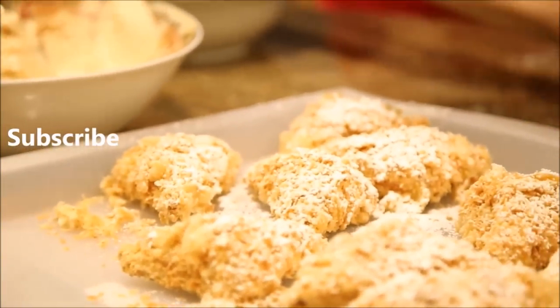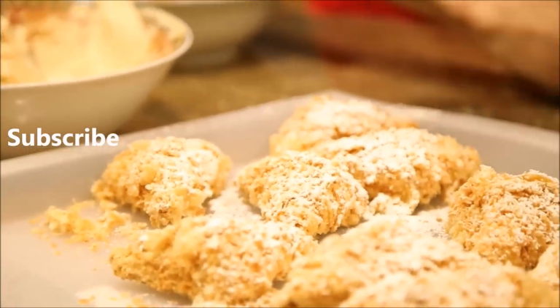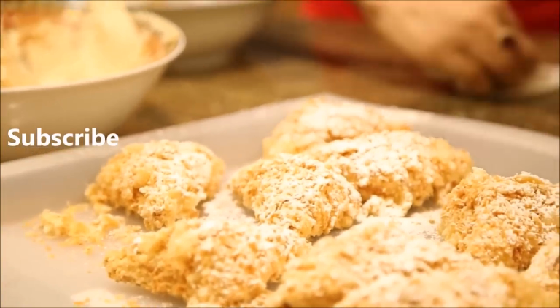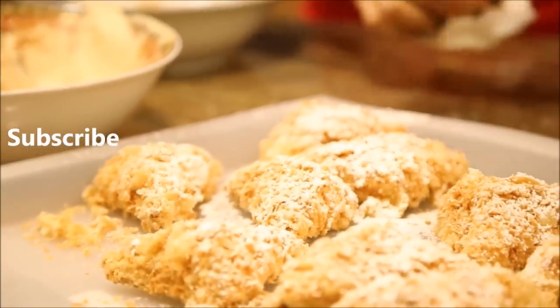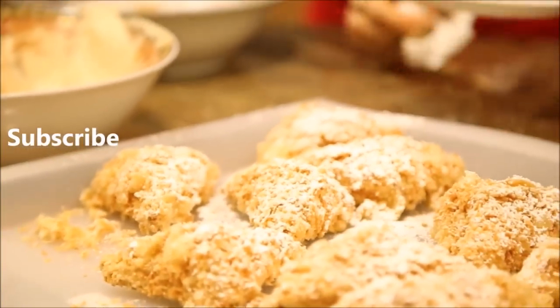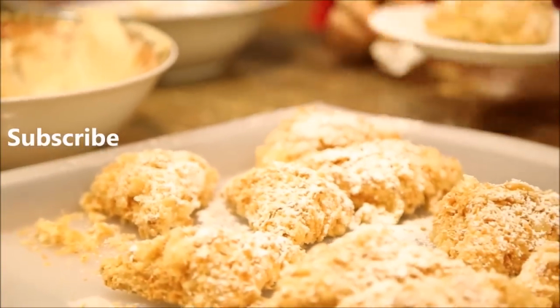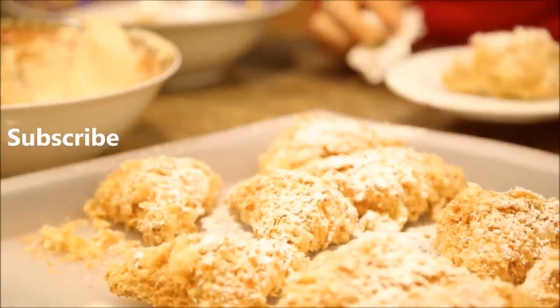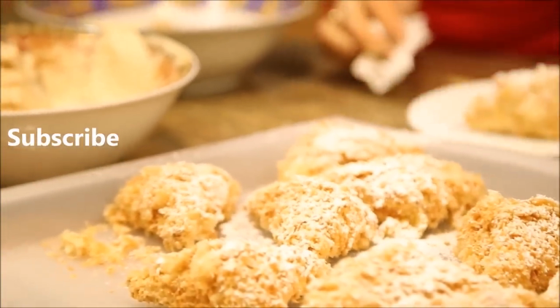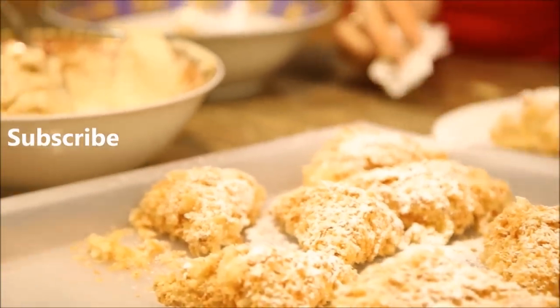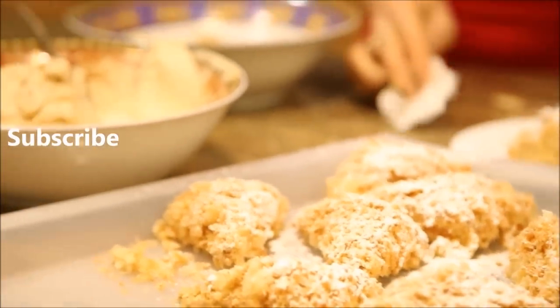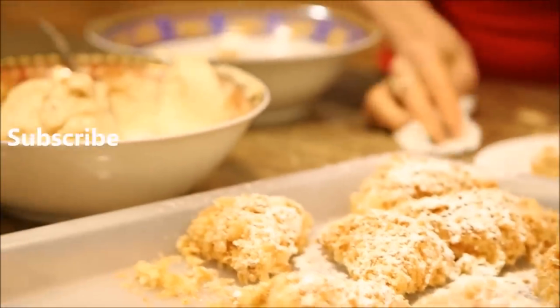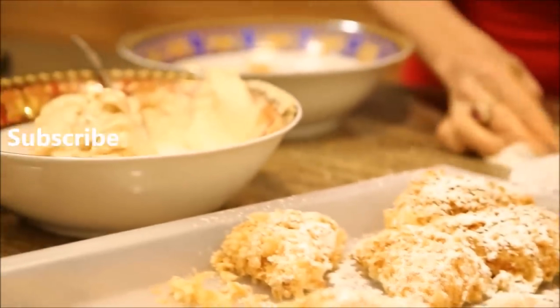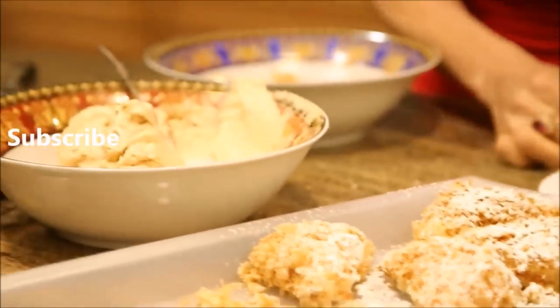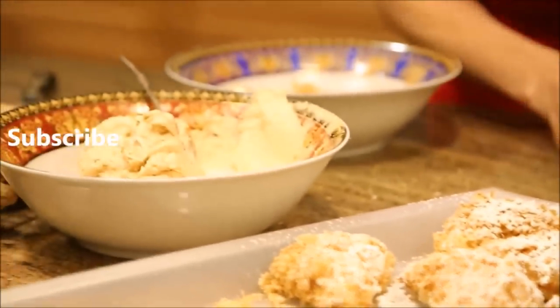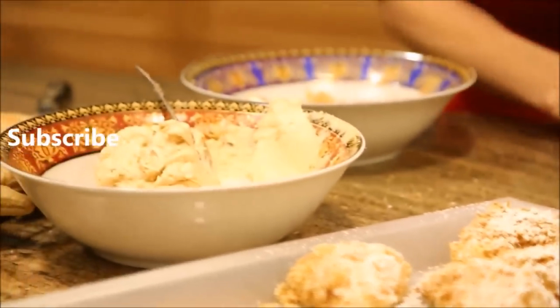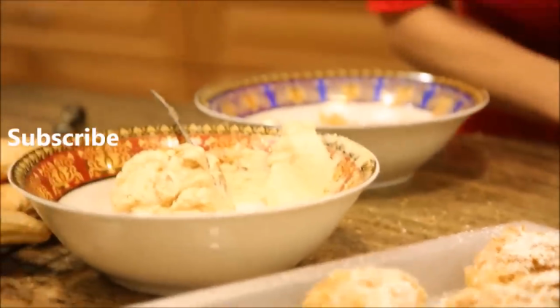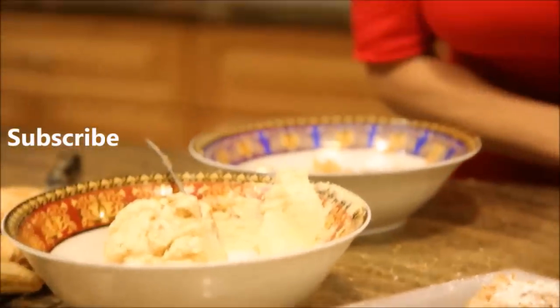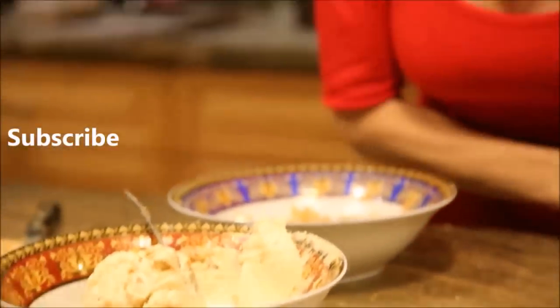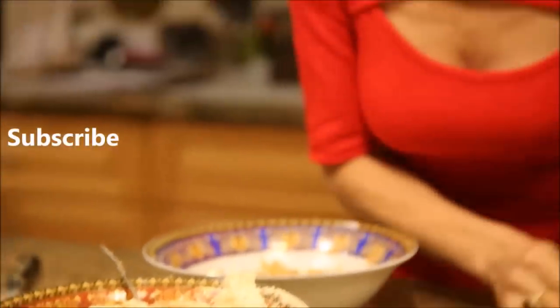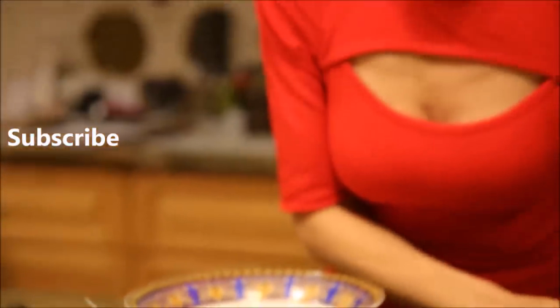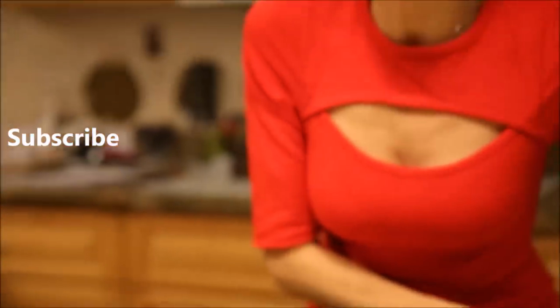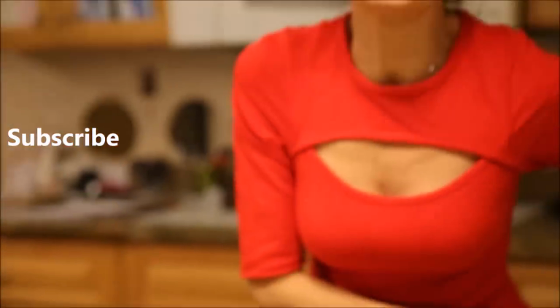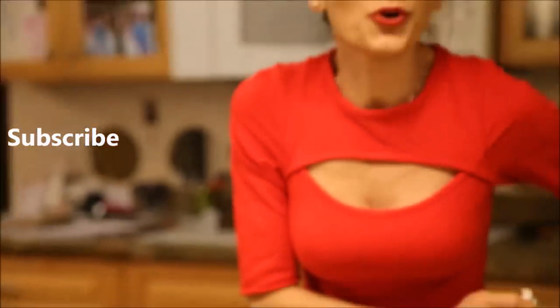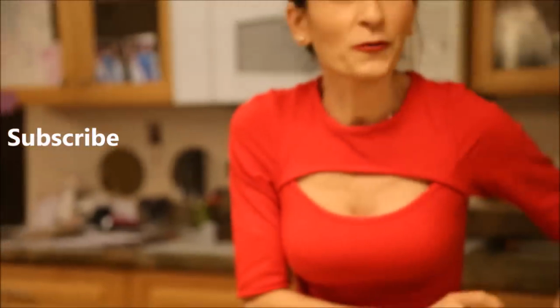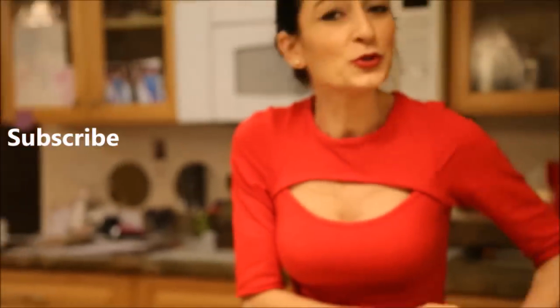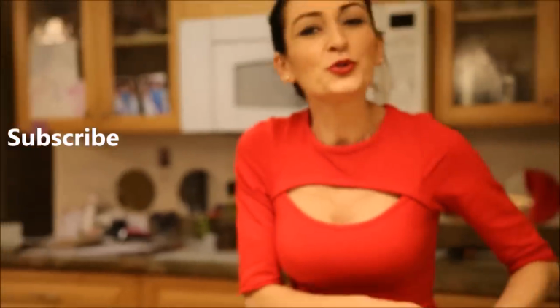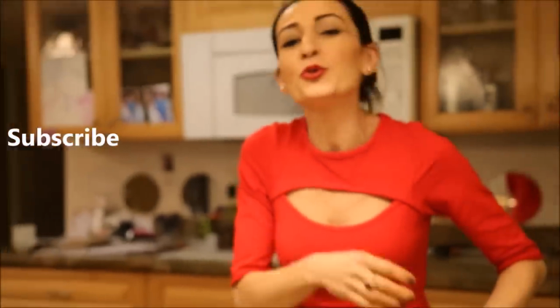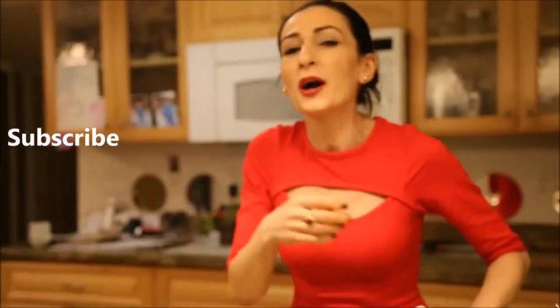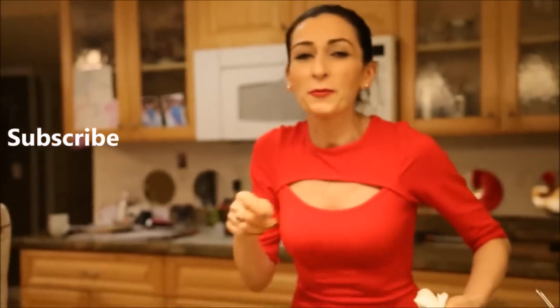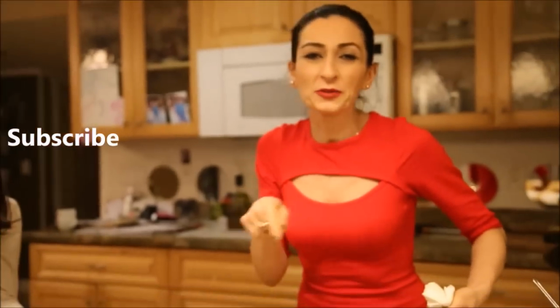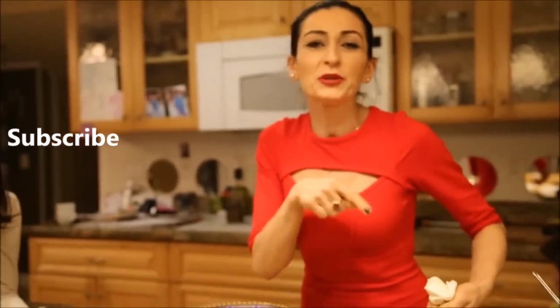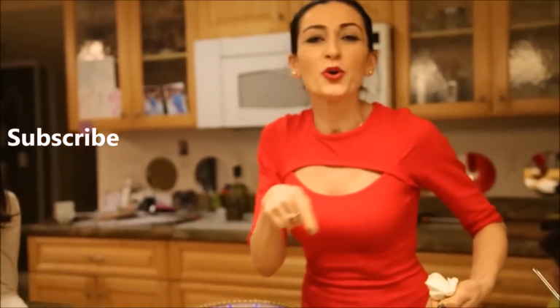You can find the full recipe on my blog at harini.com — check it out, let me know how you liked it, and thank you so much for watching.